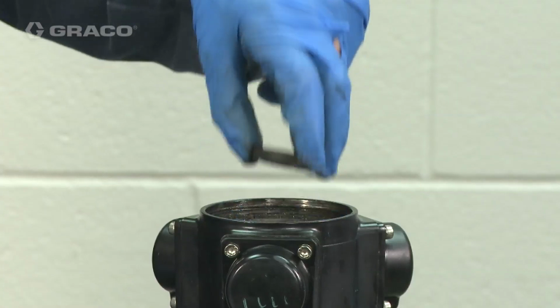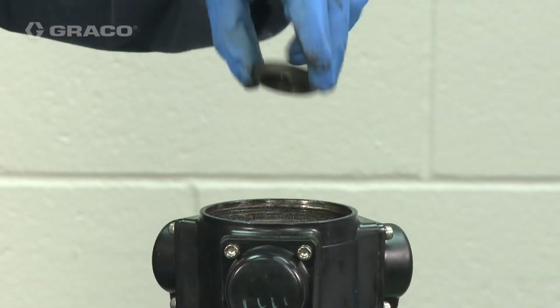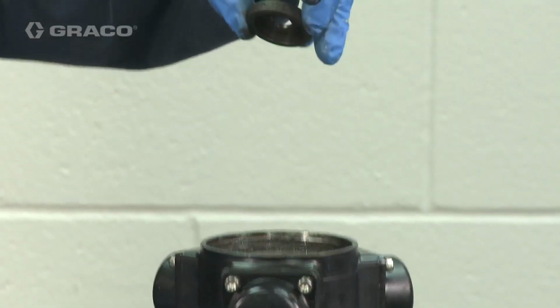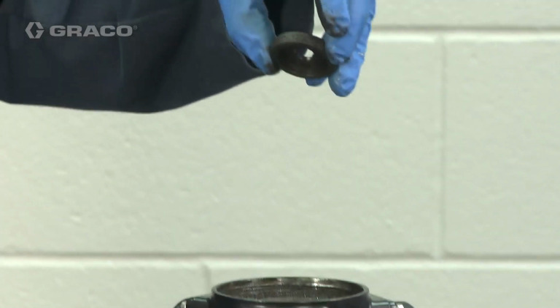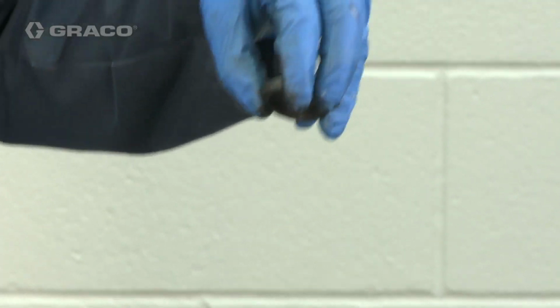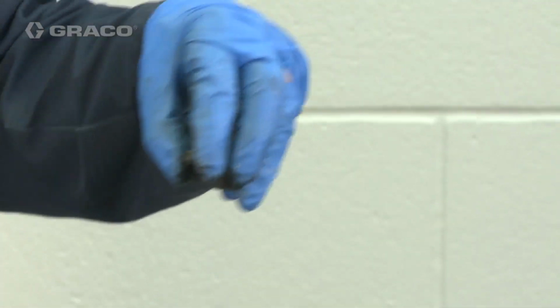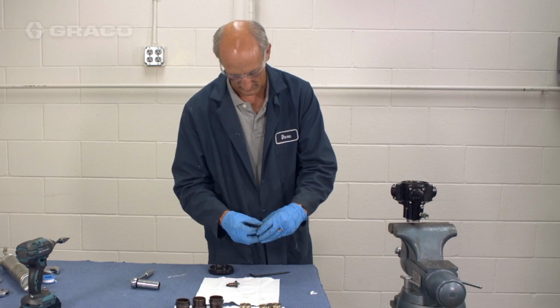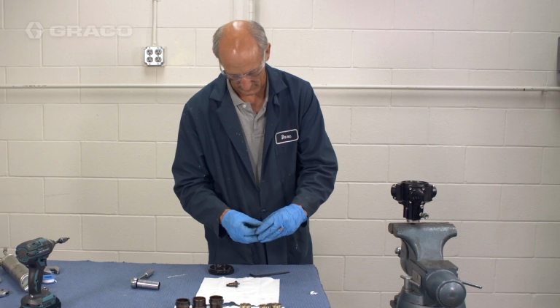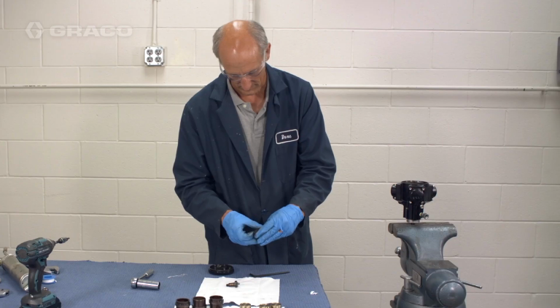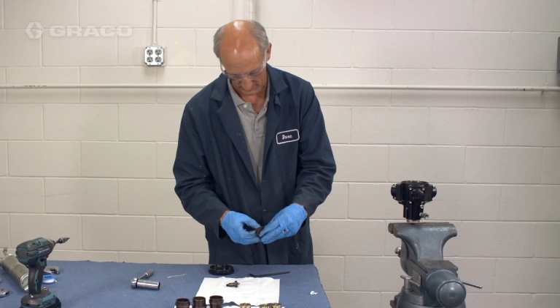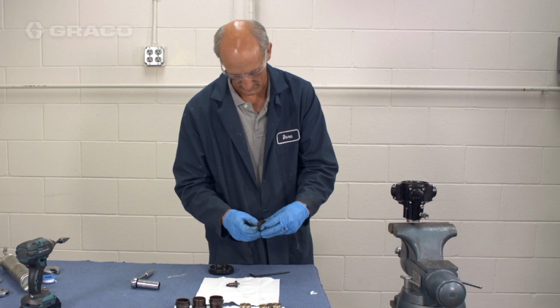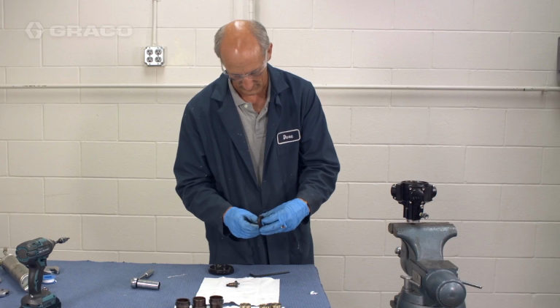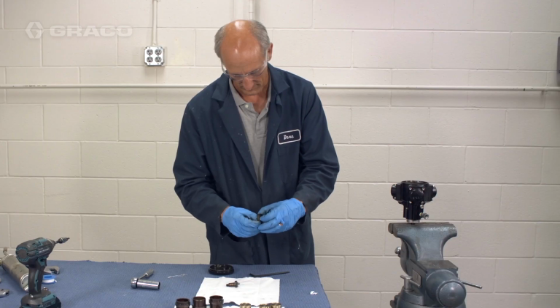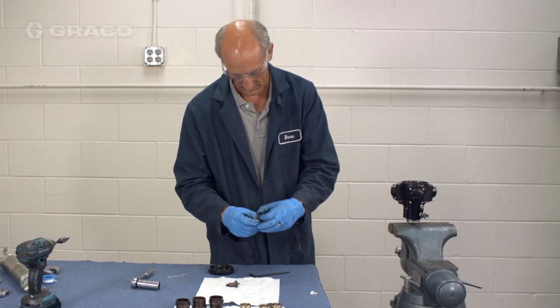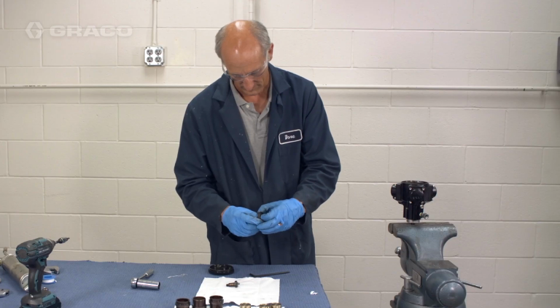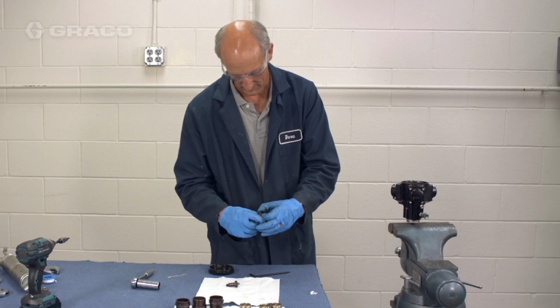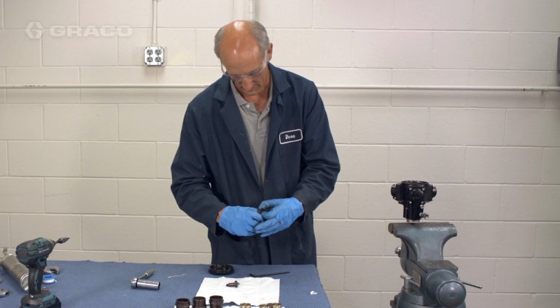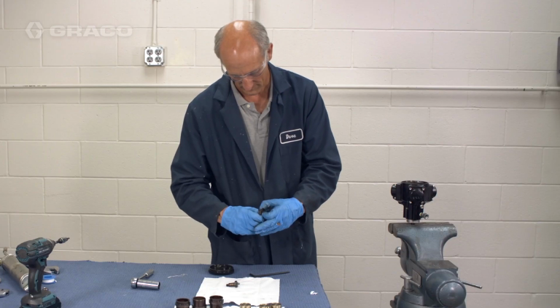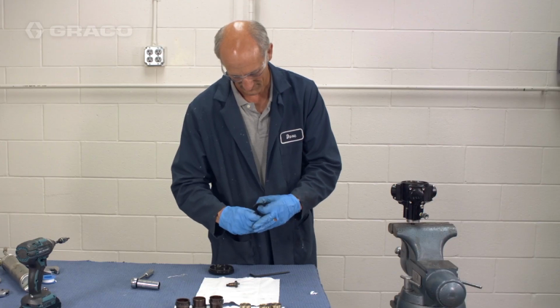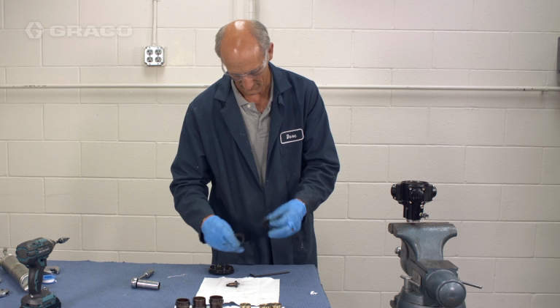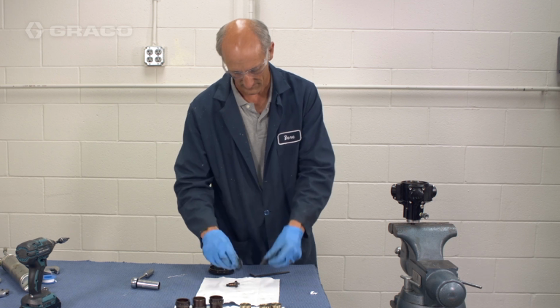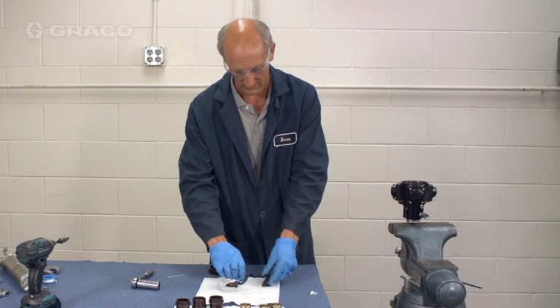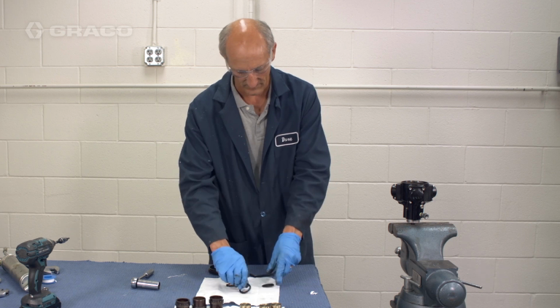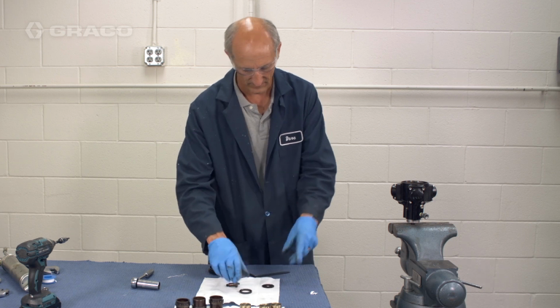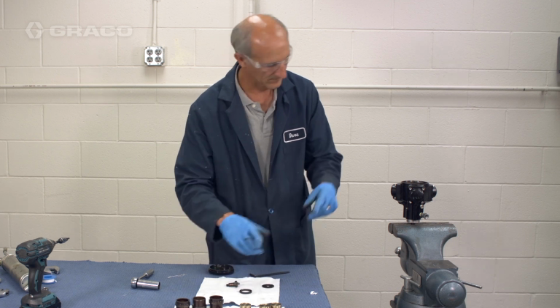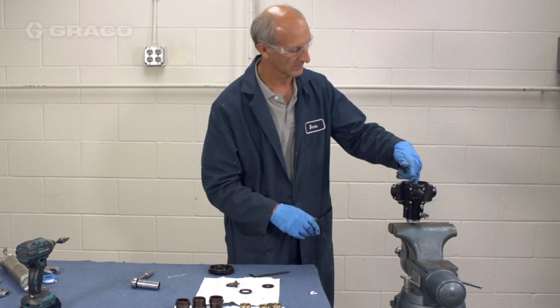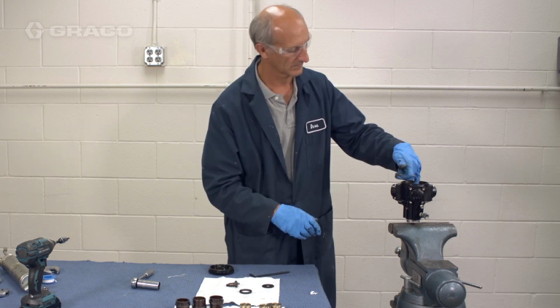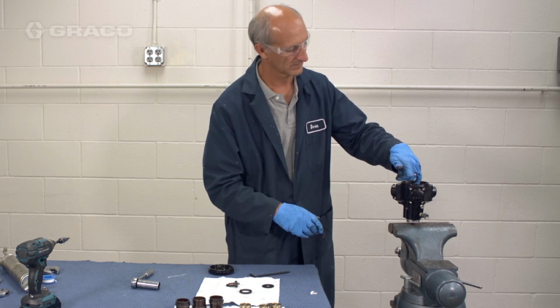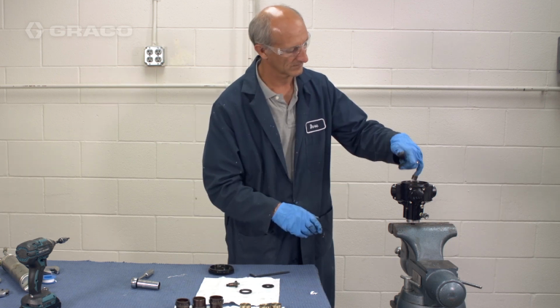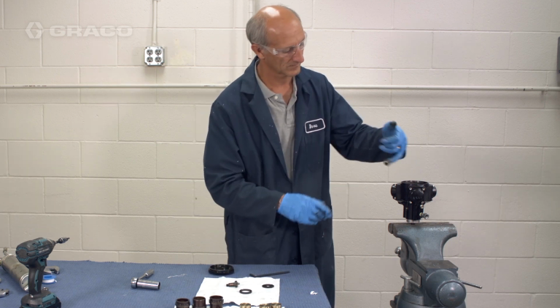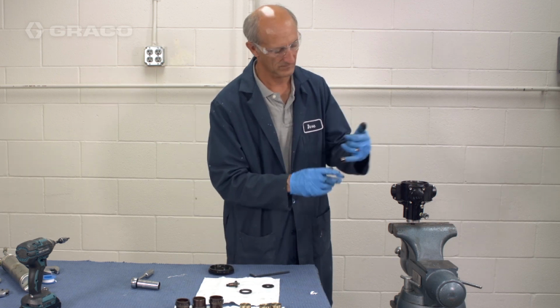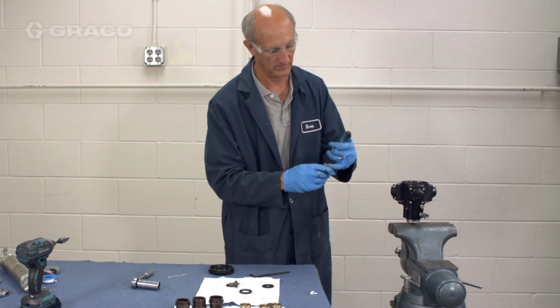Remove the spacers, washers, and the needle bearing.